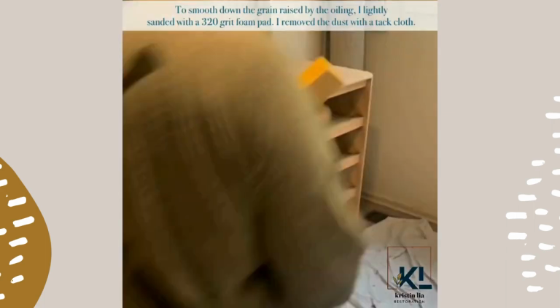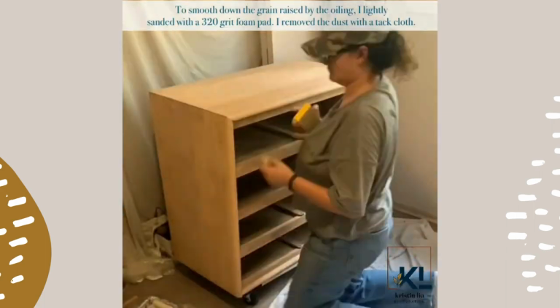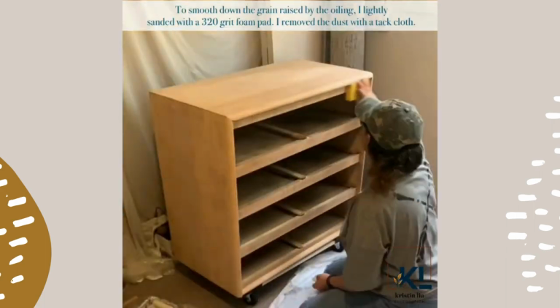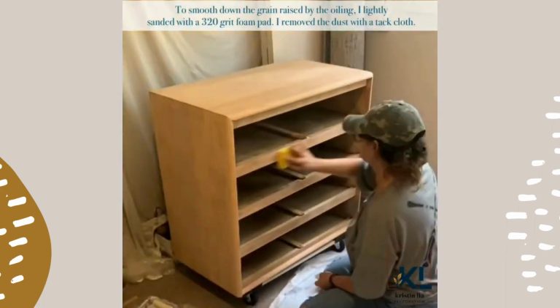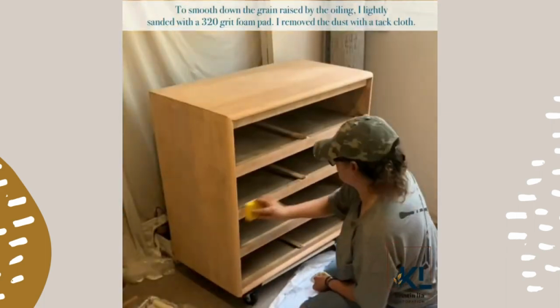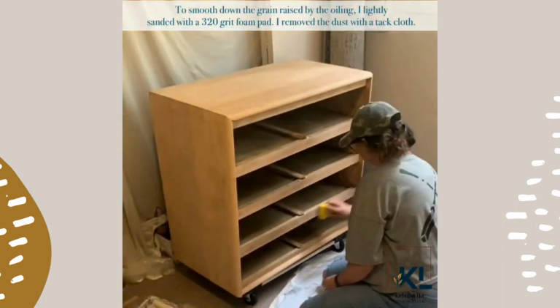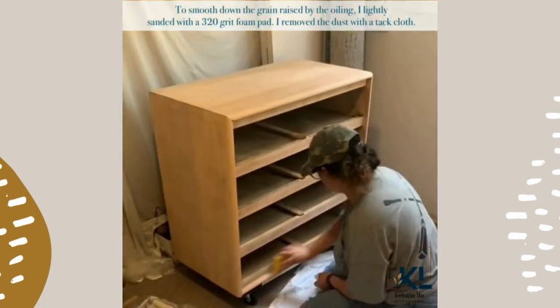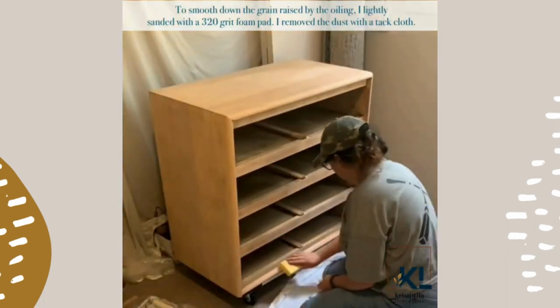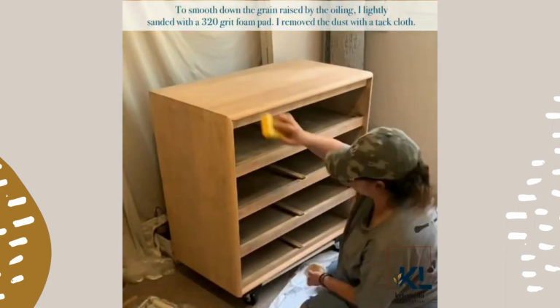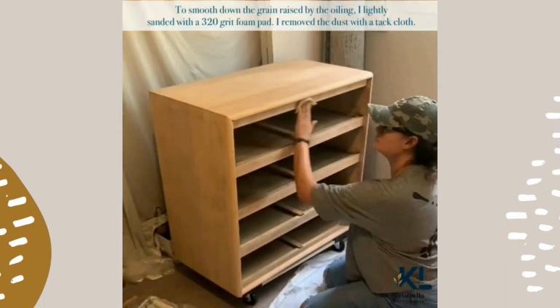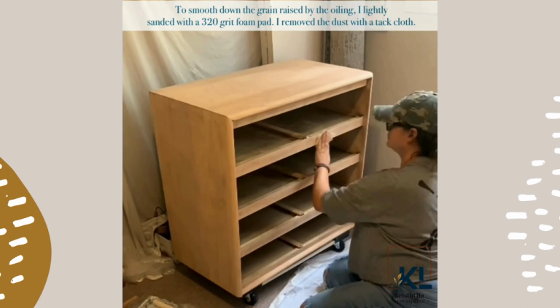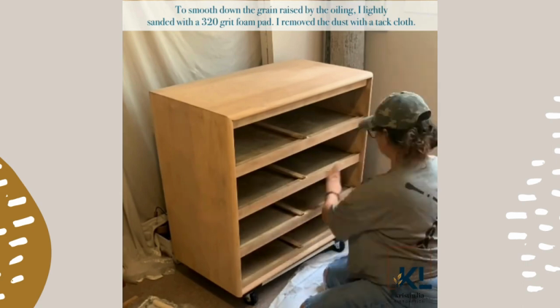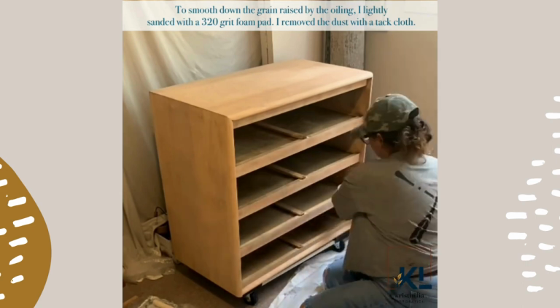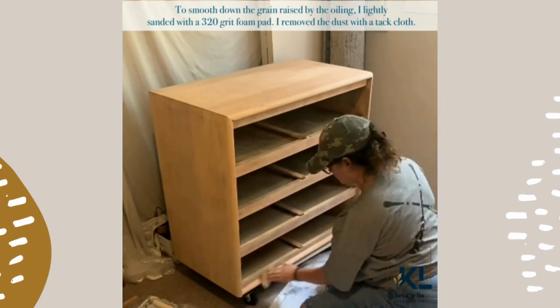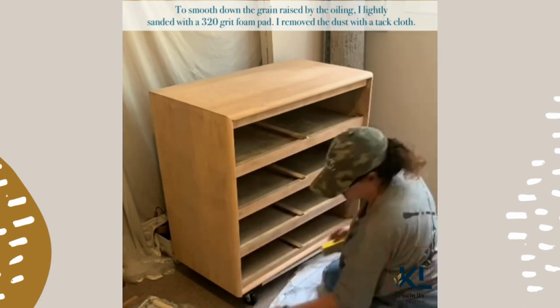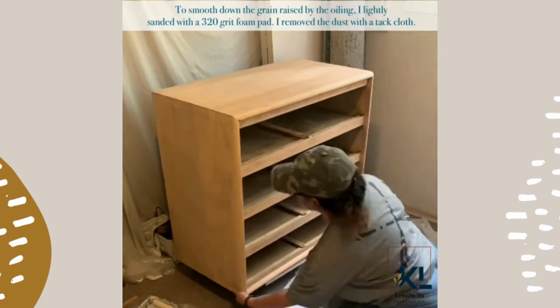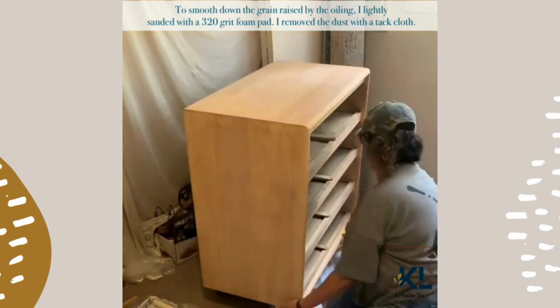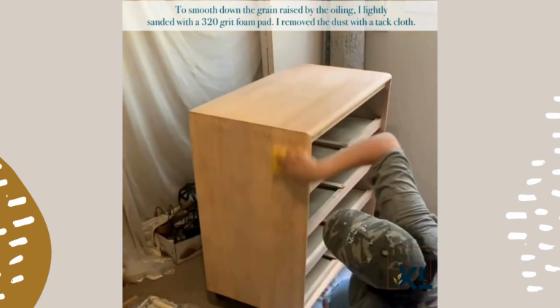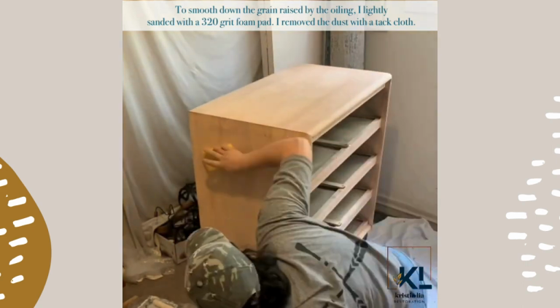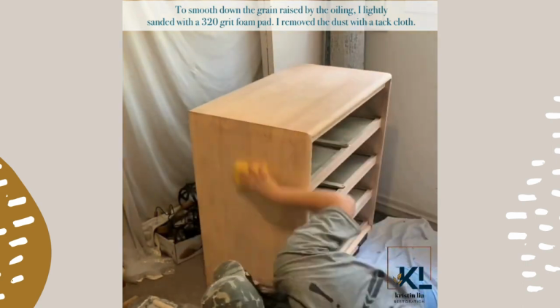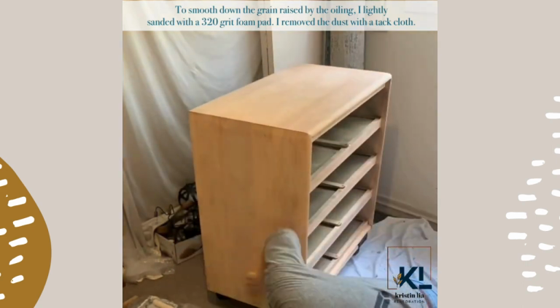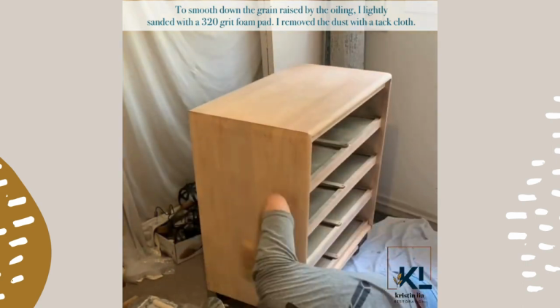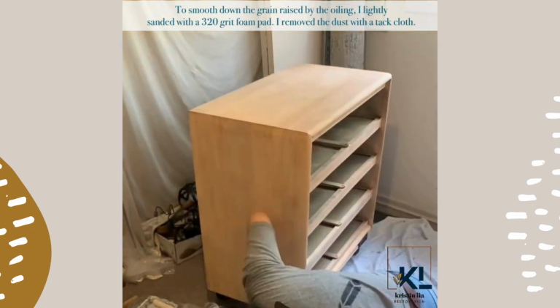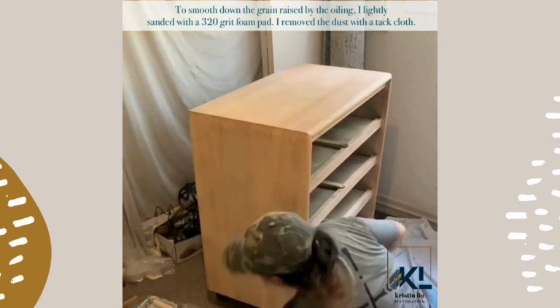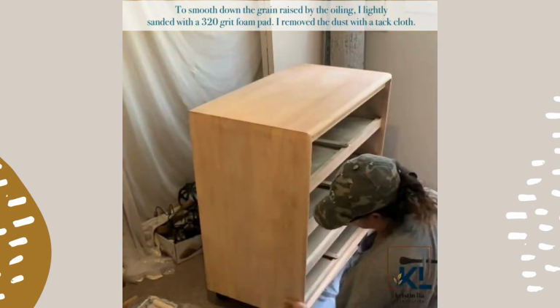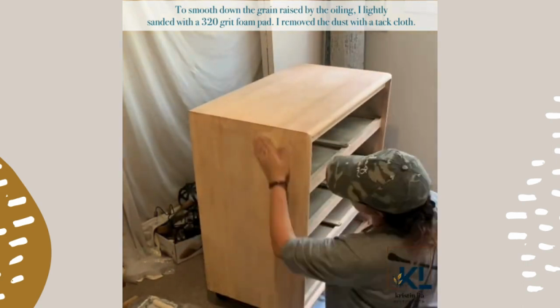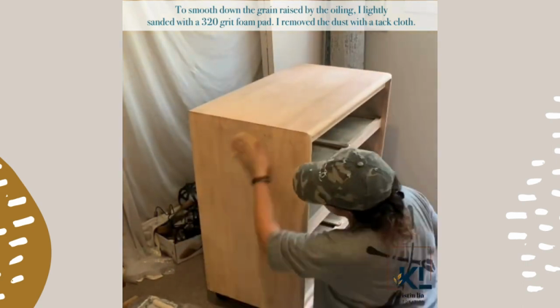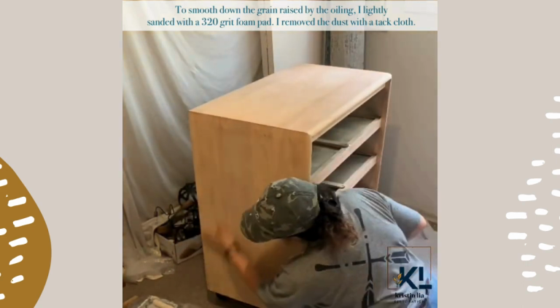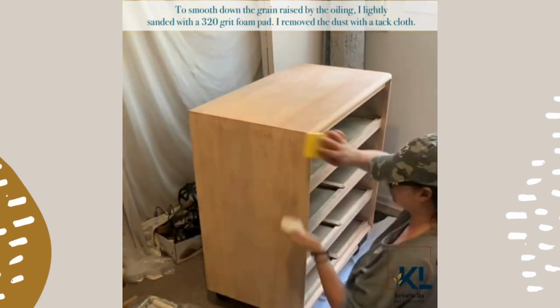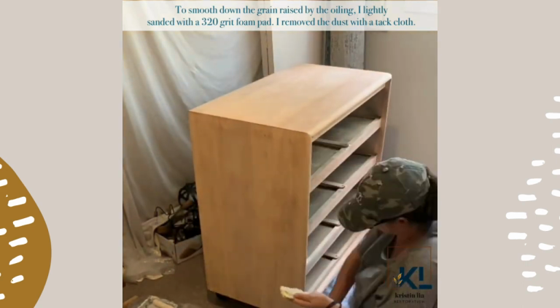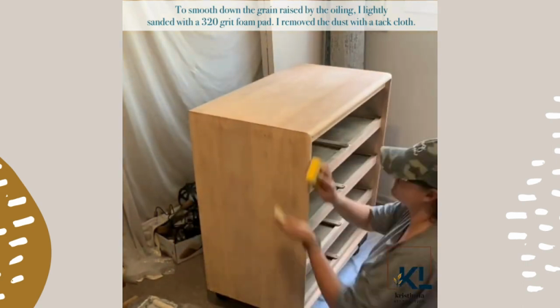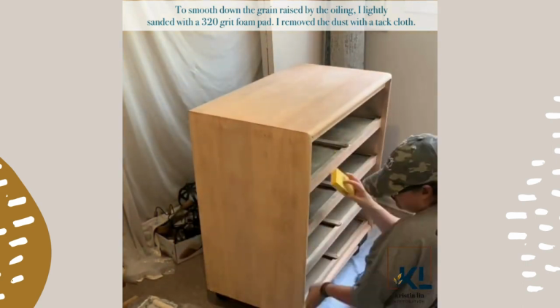To smooth down the grain raised by the oiling, I lightly sanded with a 320 grit foam pad.